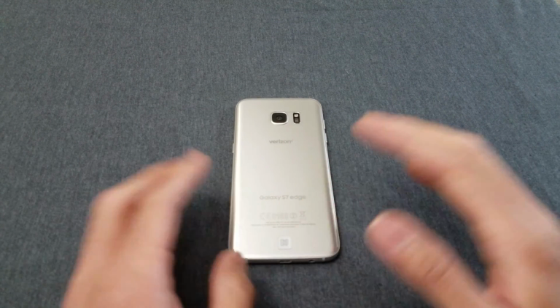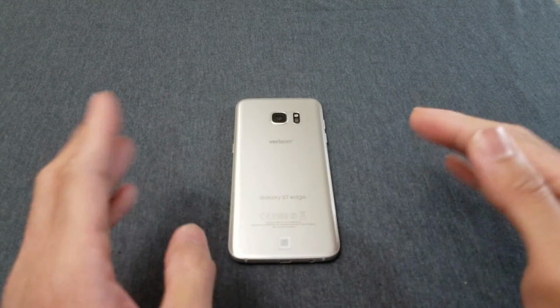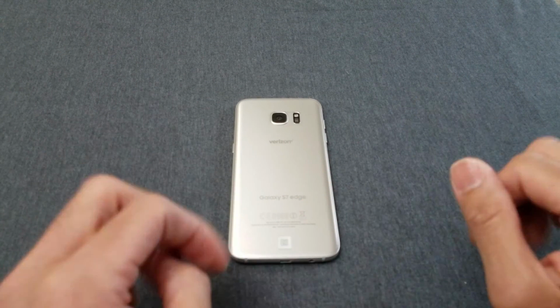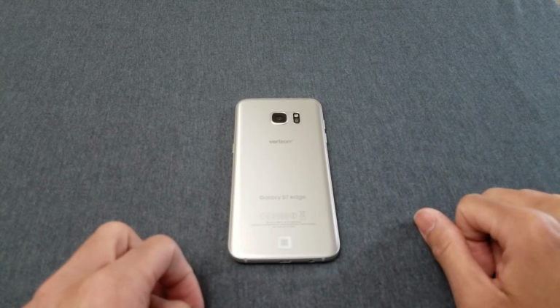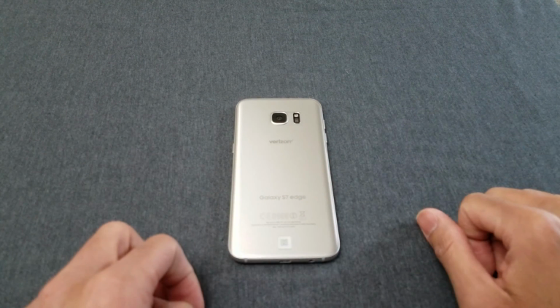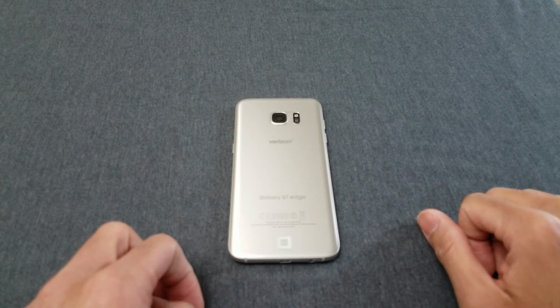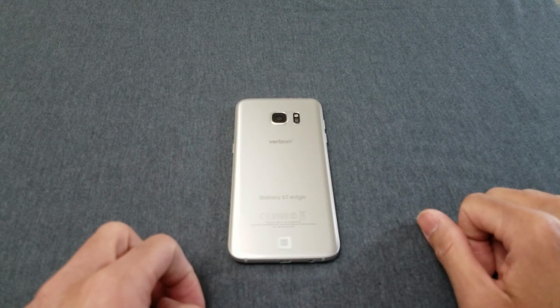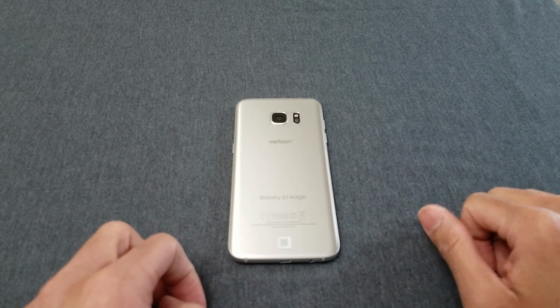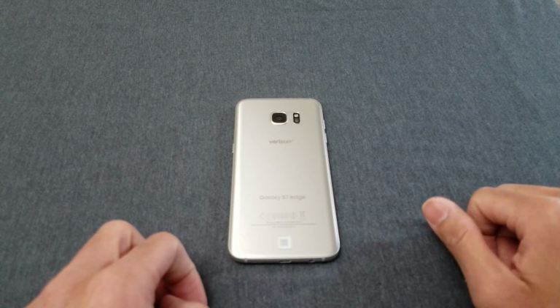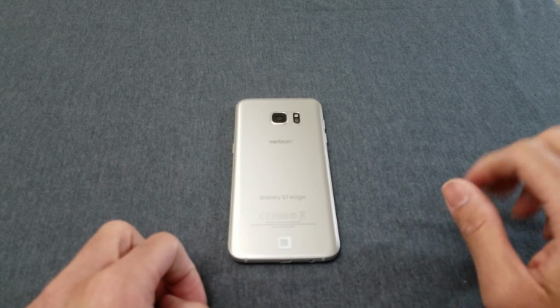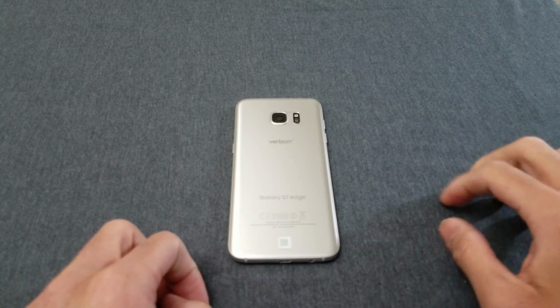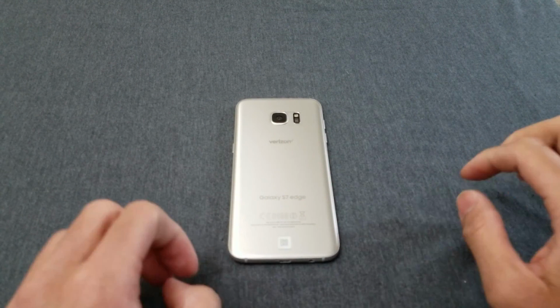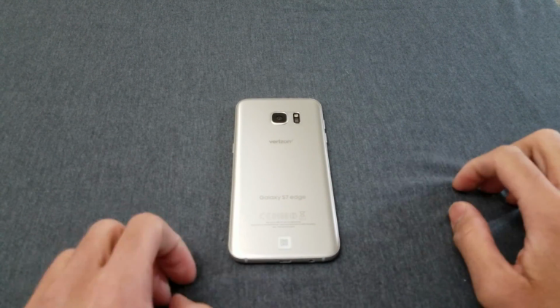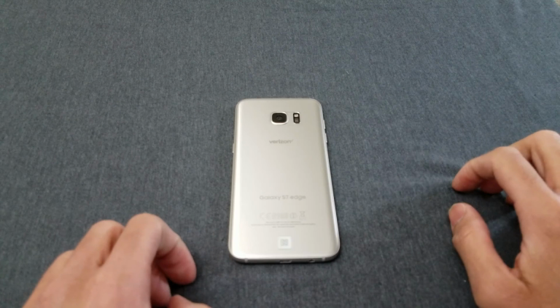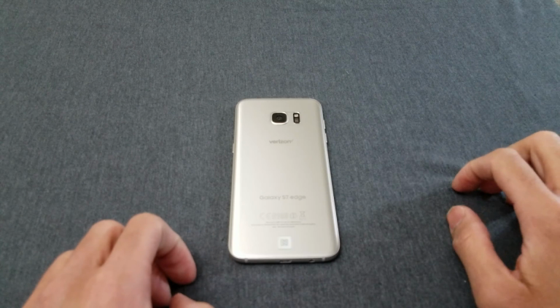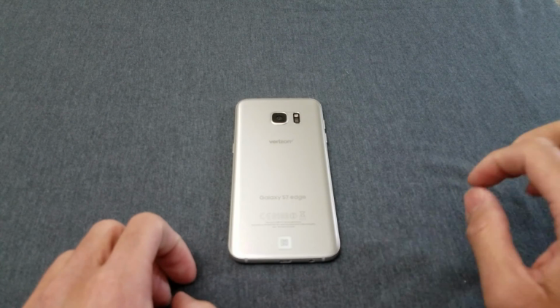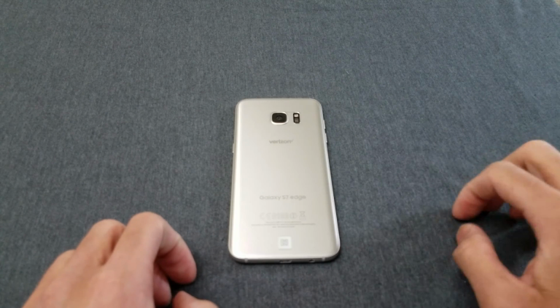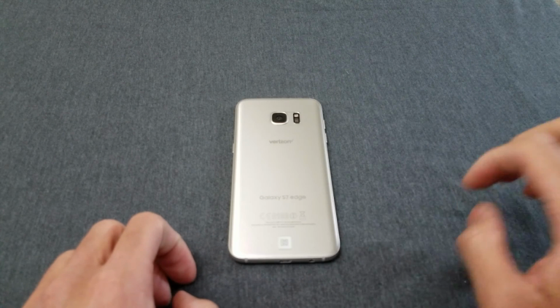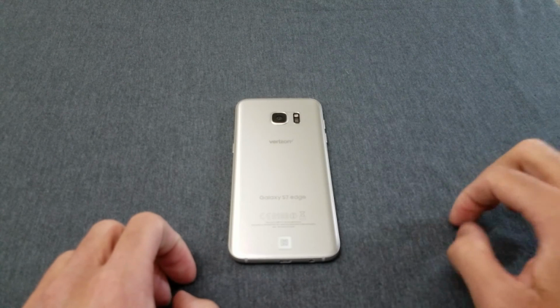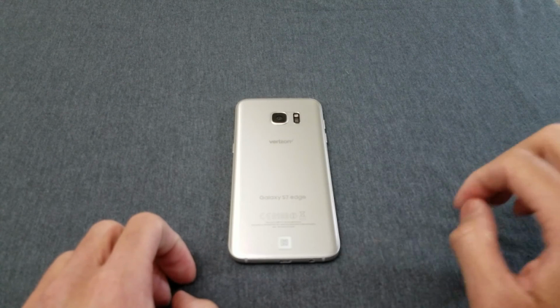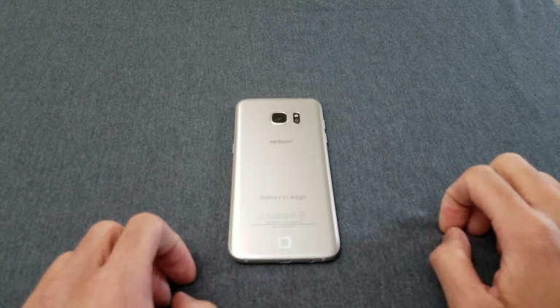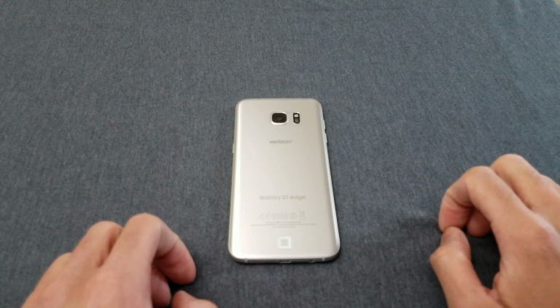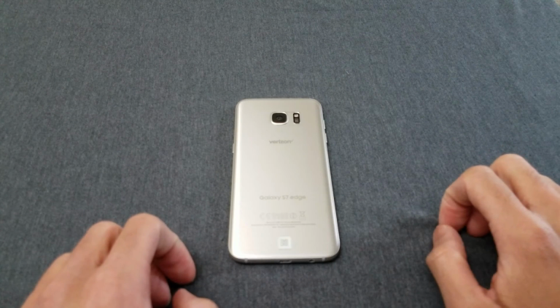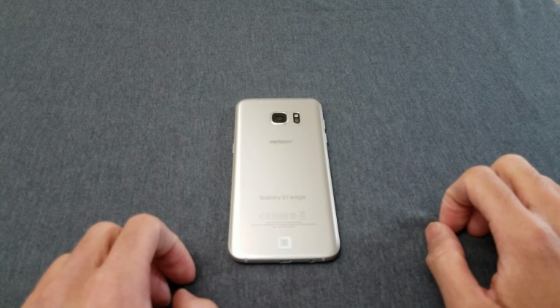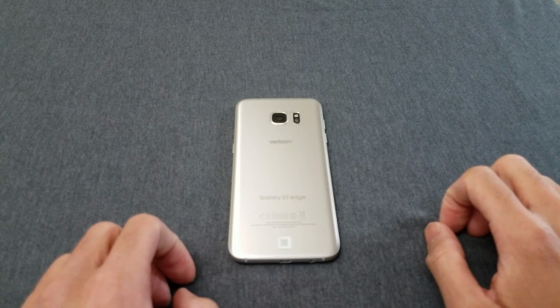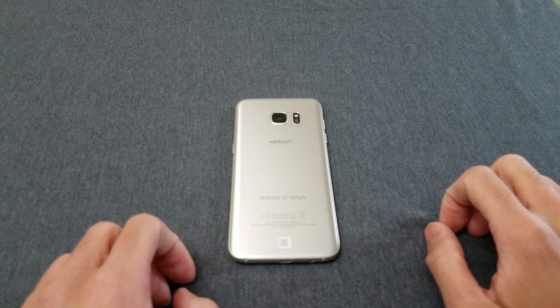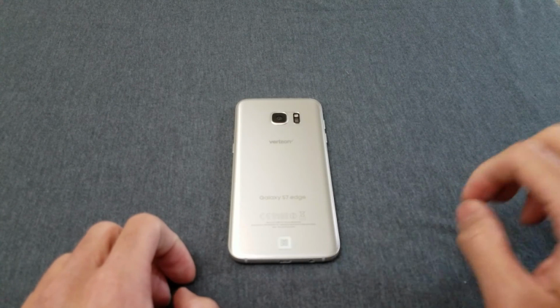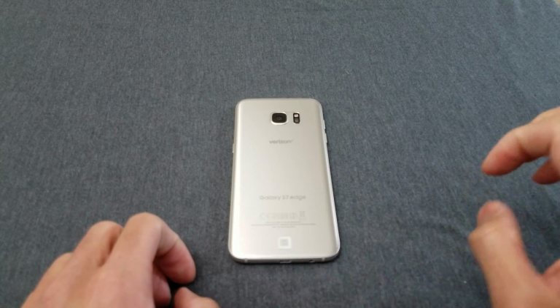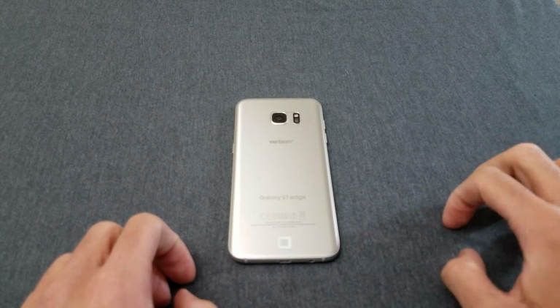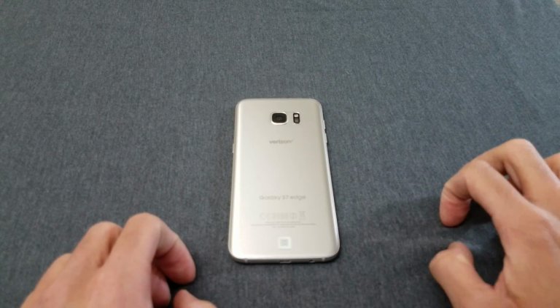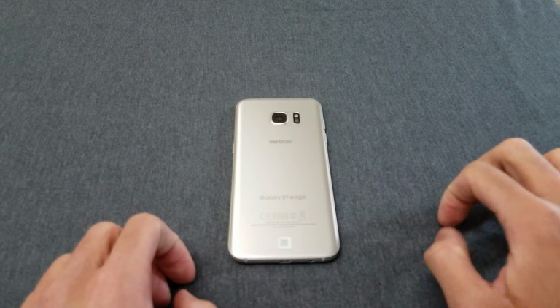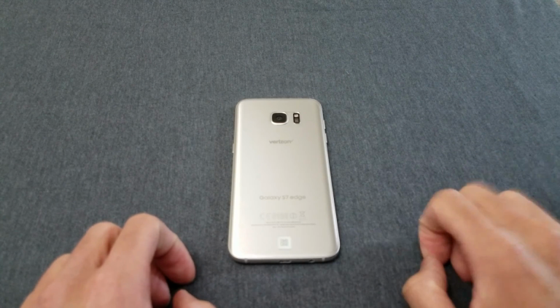Hit me up in the comments — let's talk Note 7, let's talk S8, and let's talk Note 8 also.